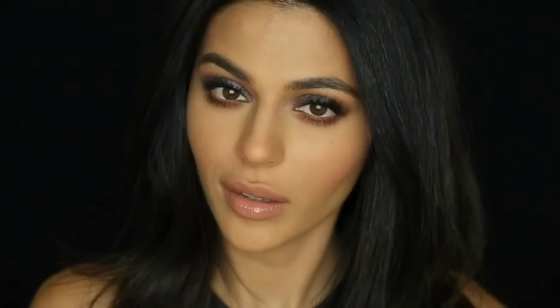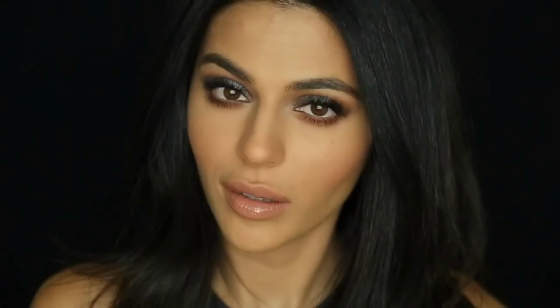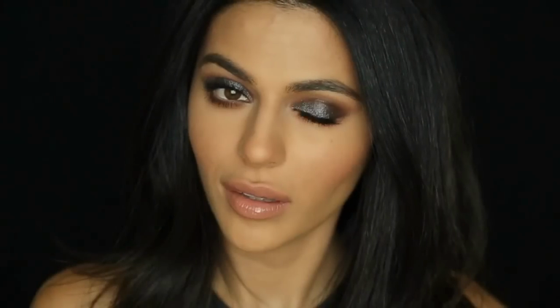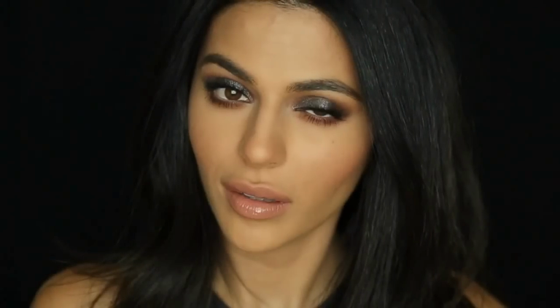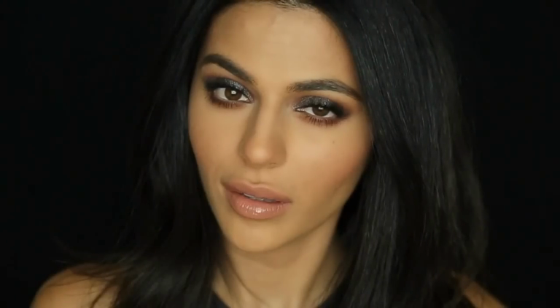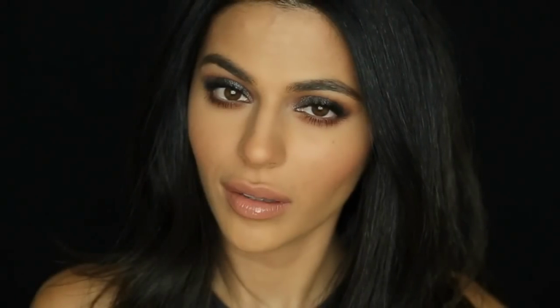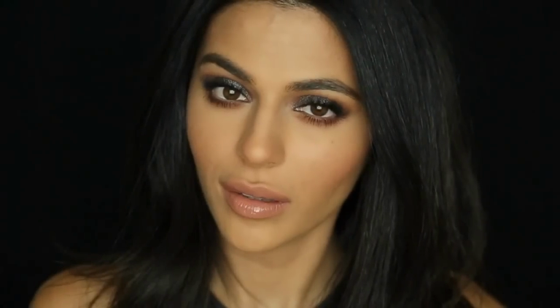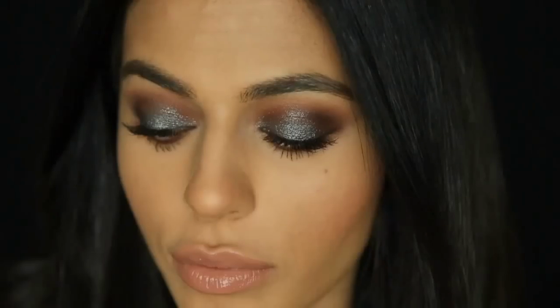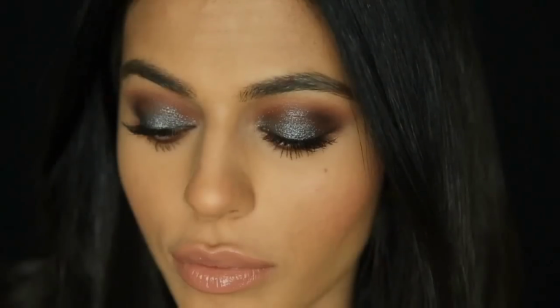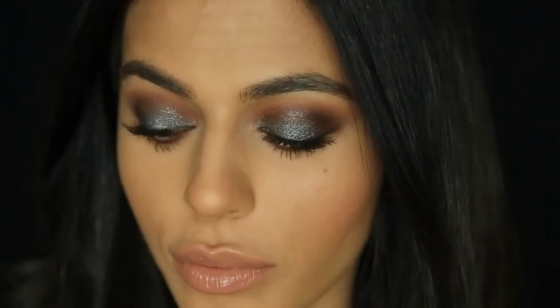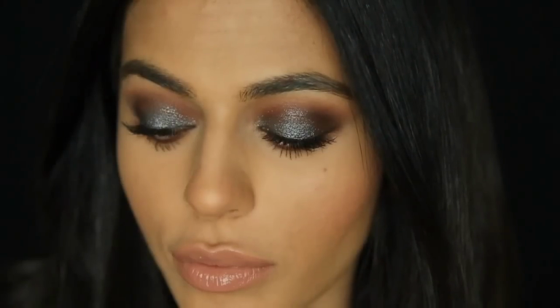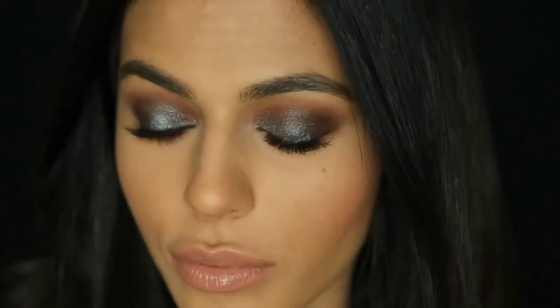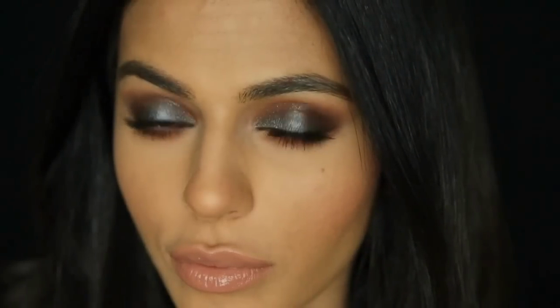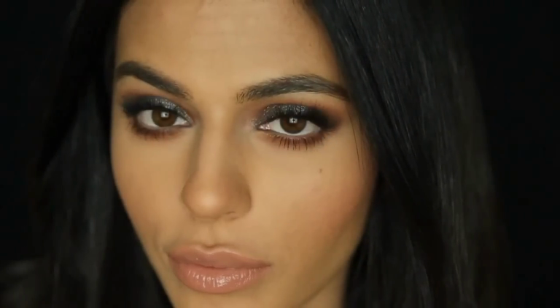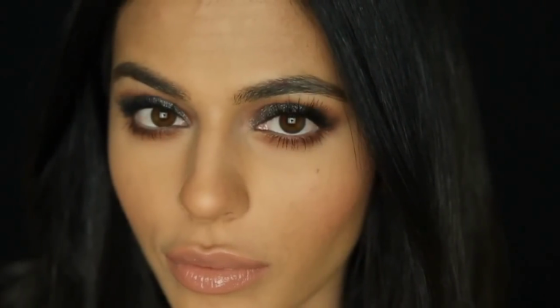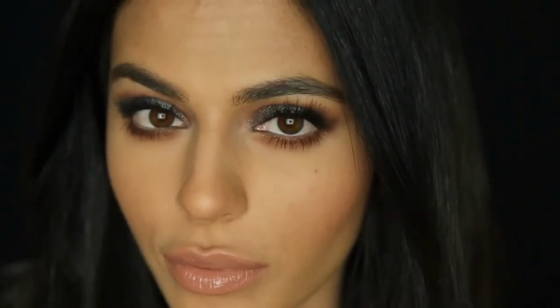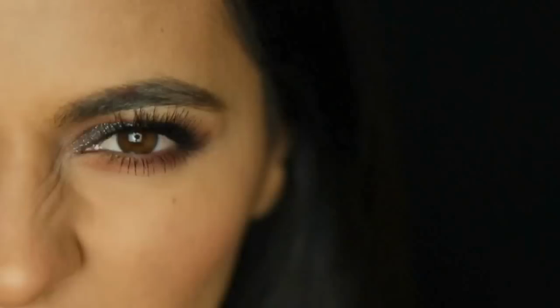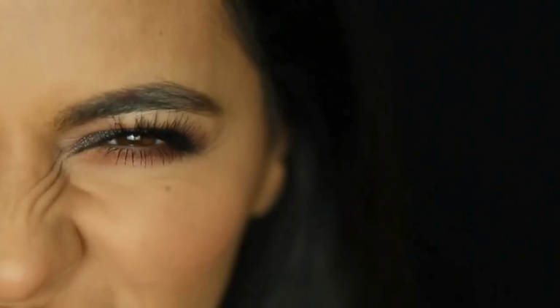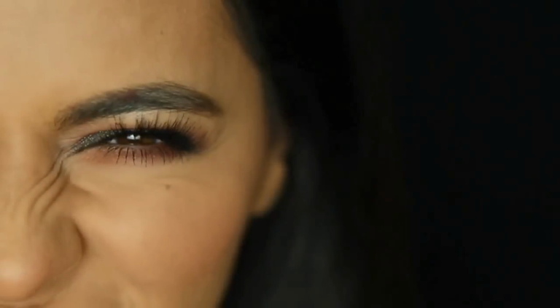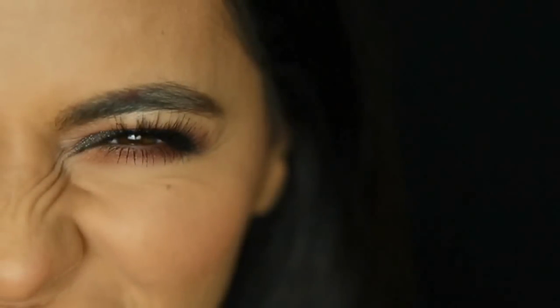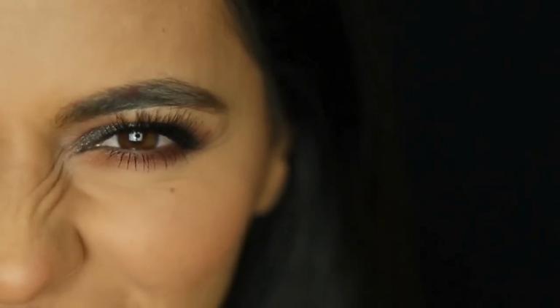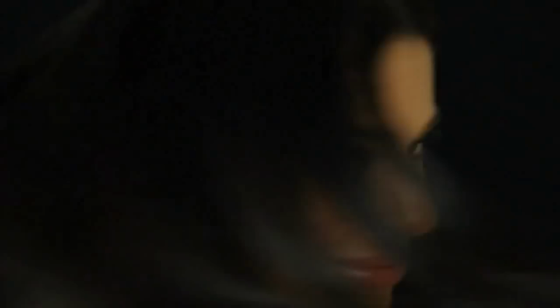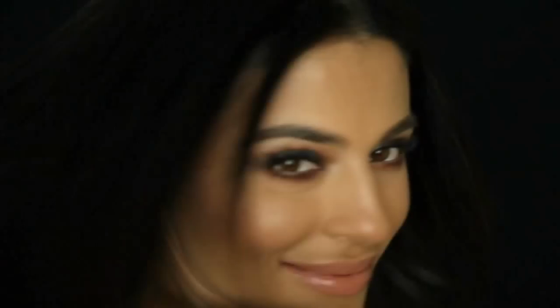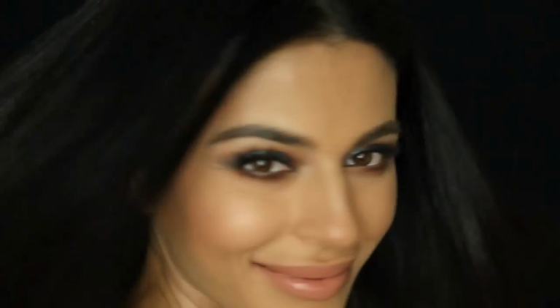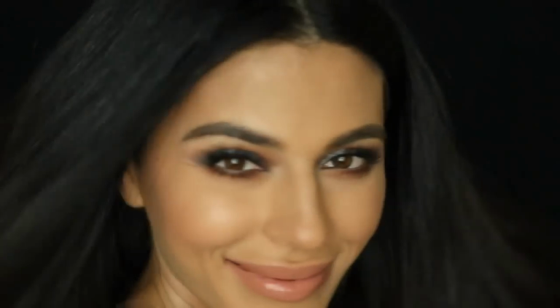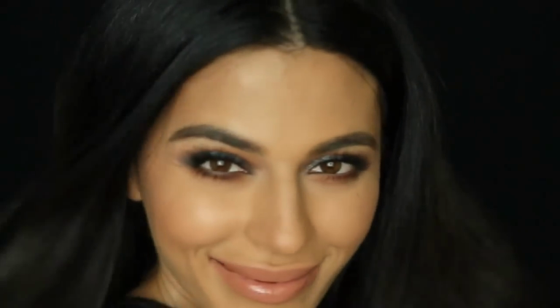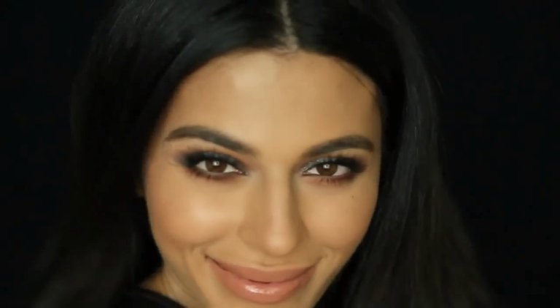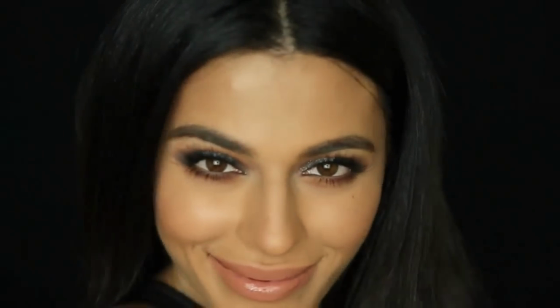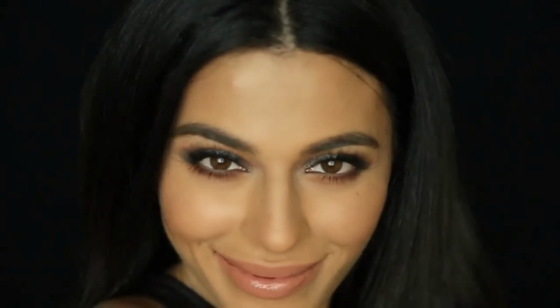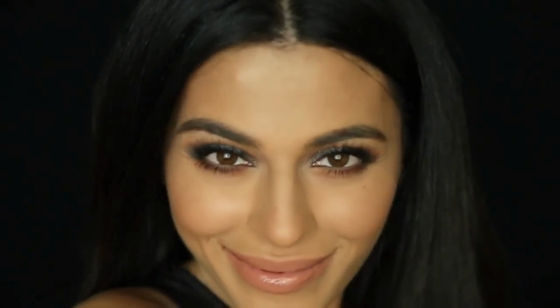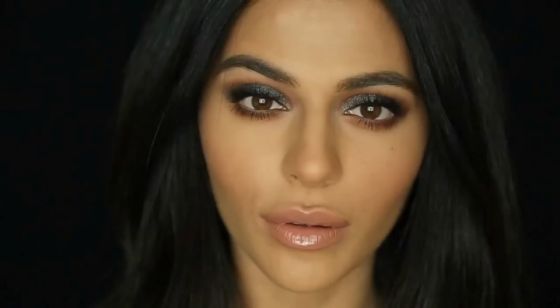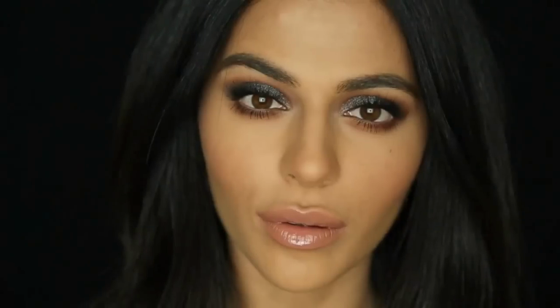I really hope you guys enjoyed this dramatic look — please give it a thumbs up if you did! Thank you so much for watching, I love you guys, and I'll see you very soon.